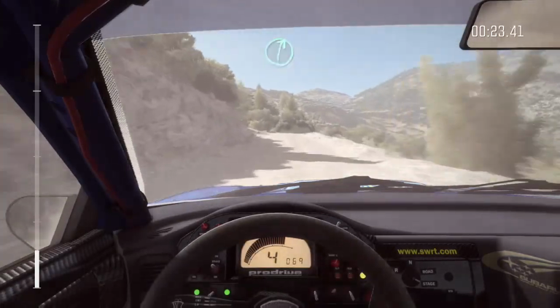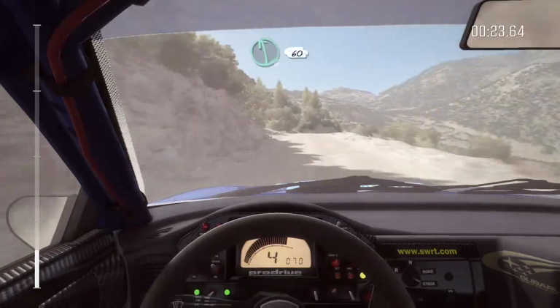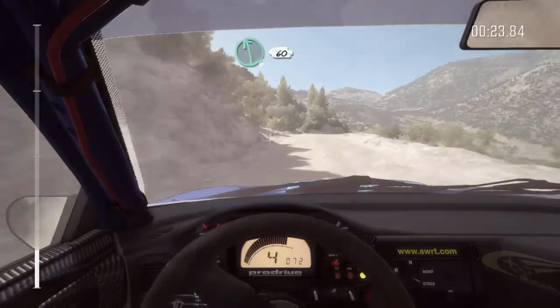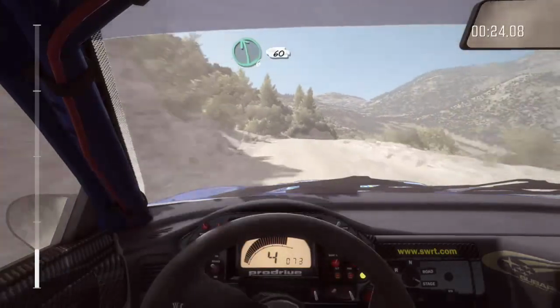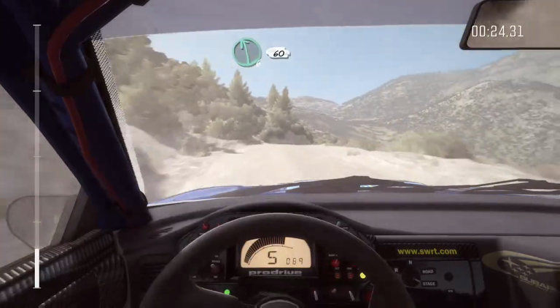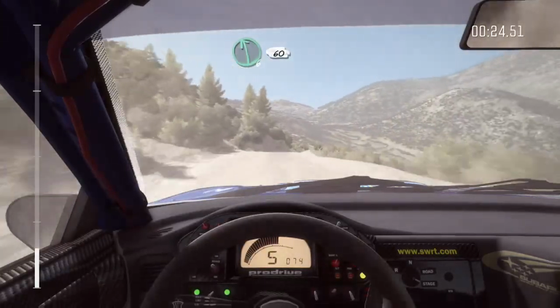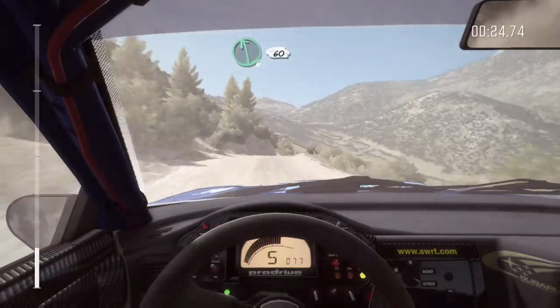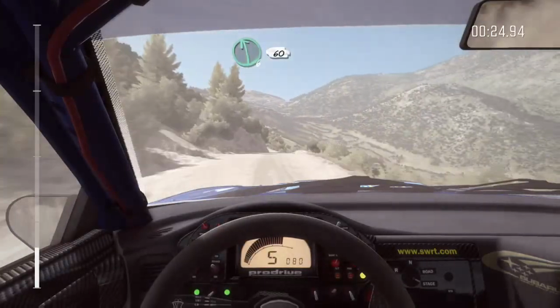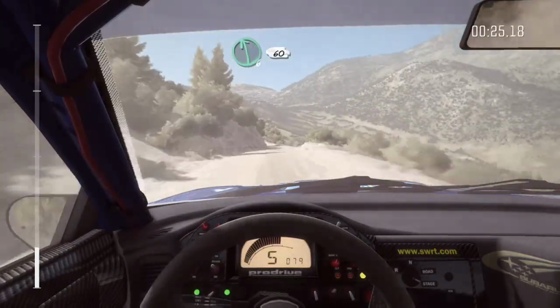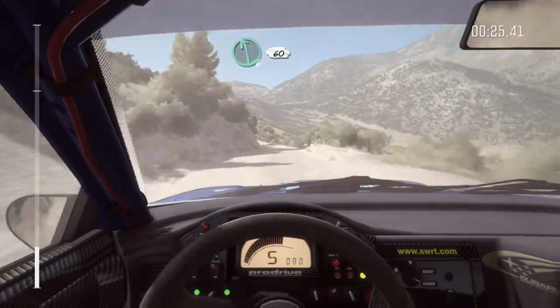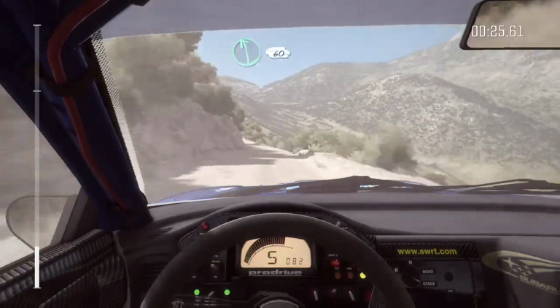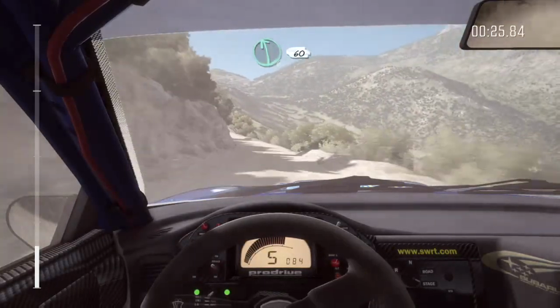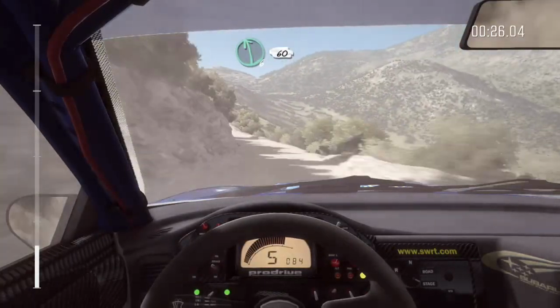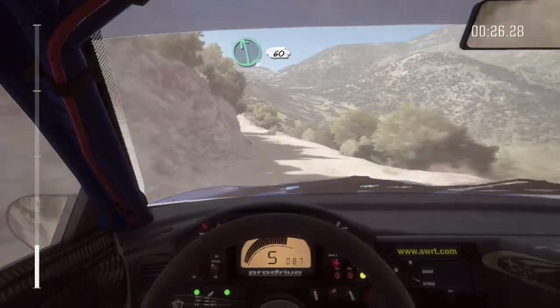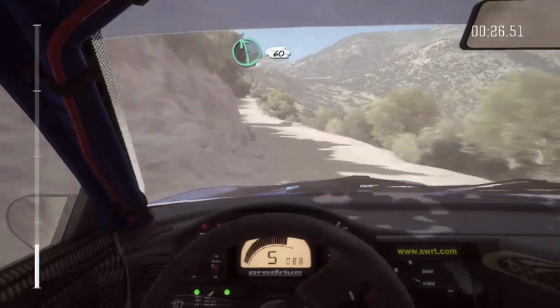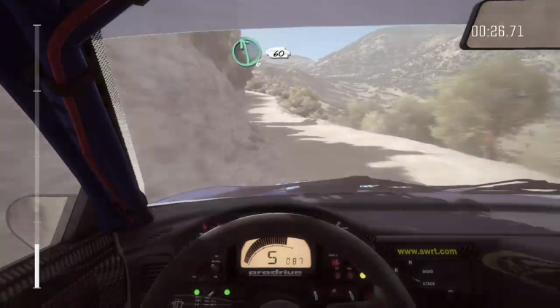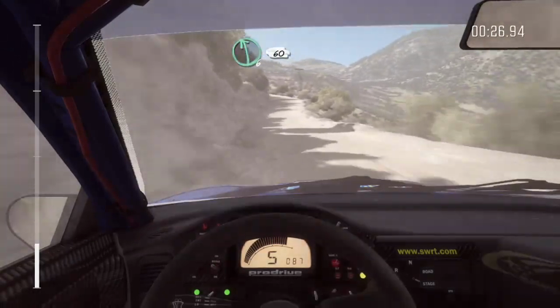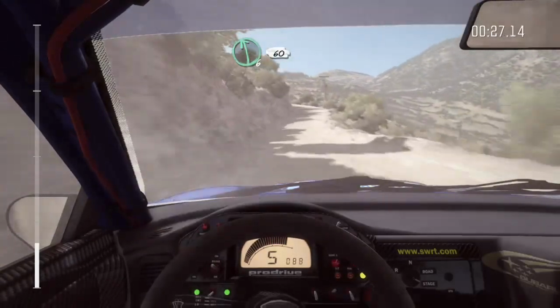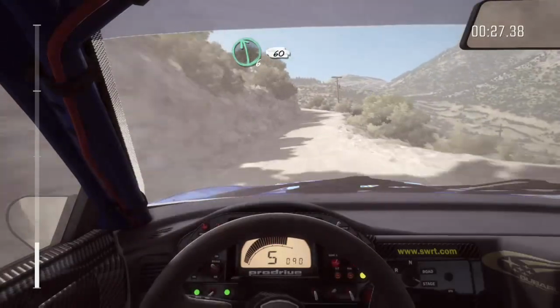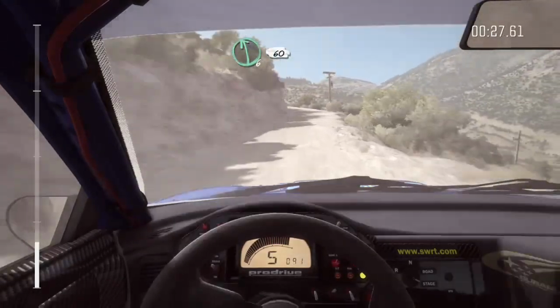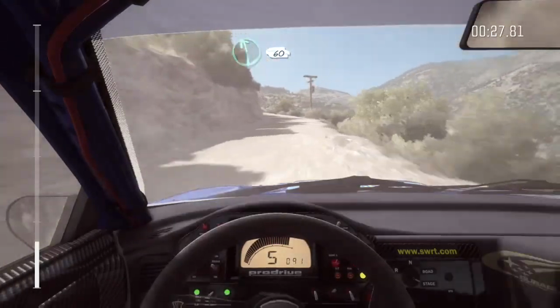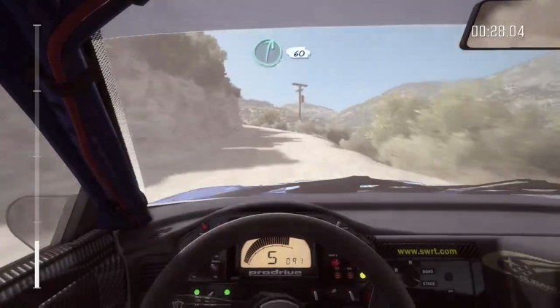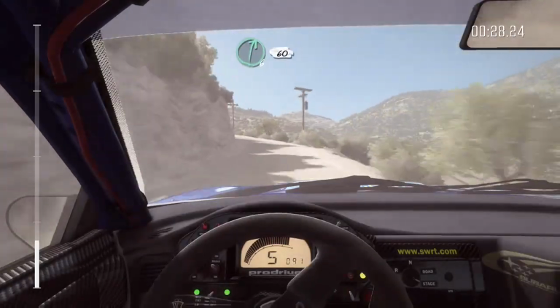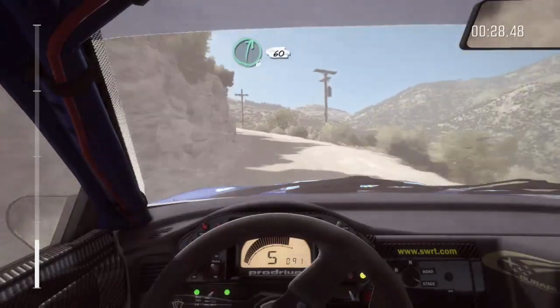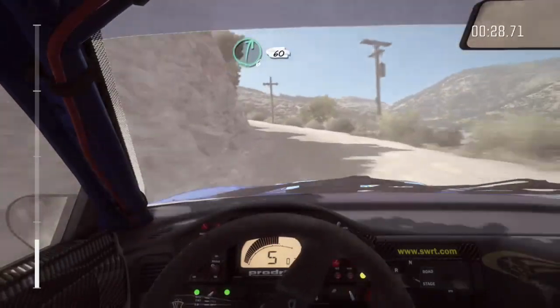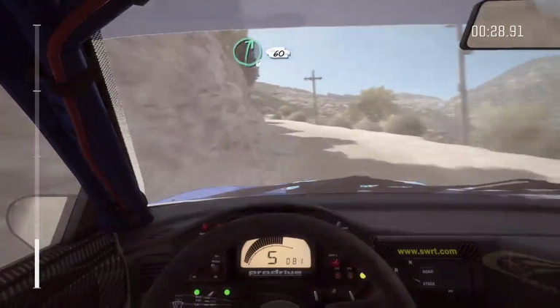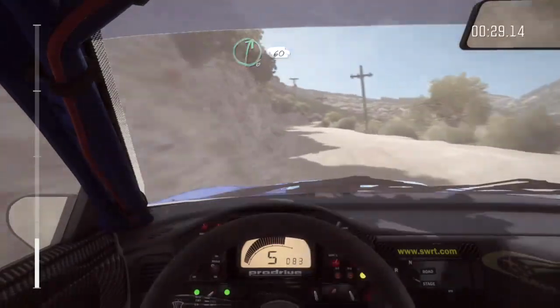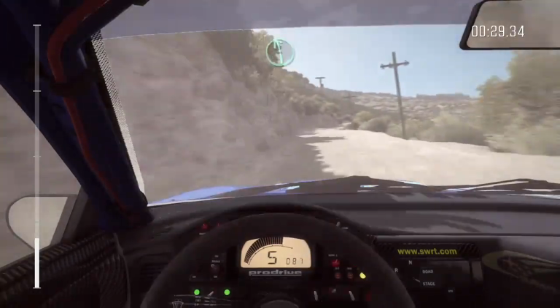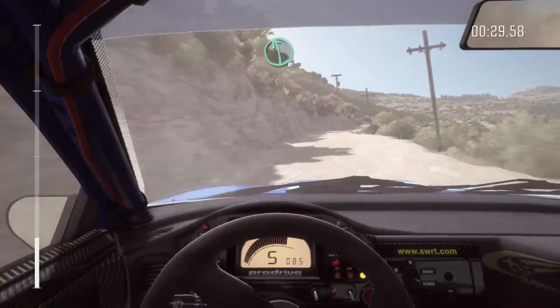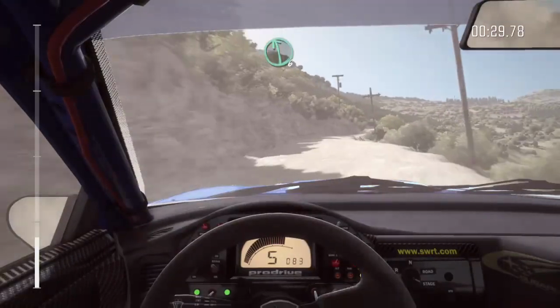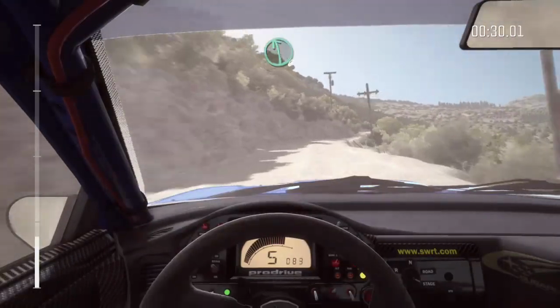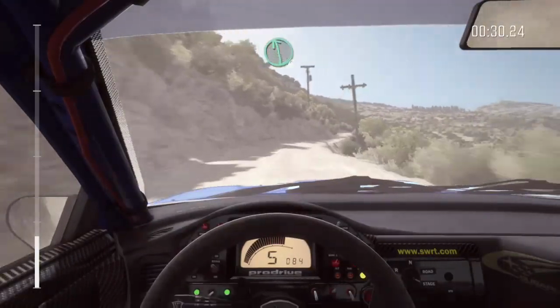Left 6, 60. Left 6, 60. Right 6, 60. Left 6, crest.